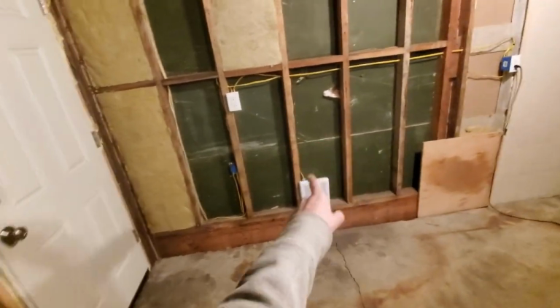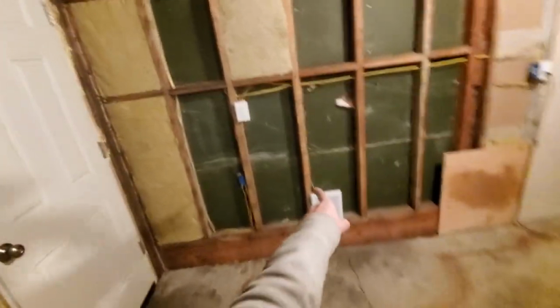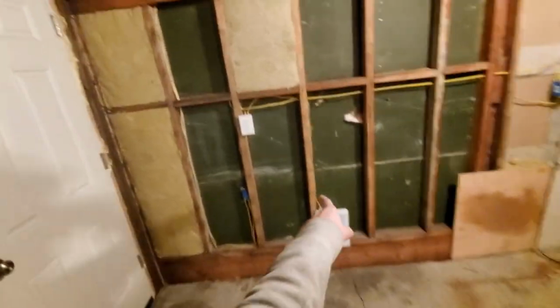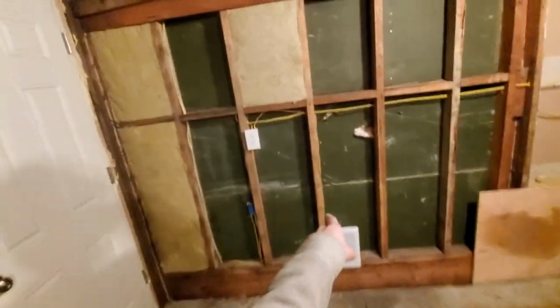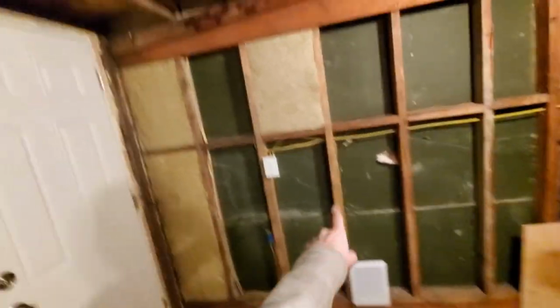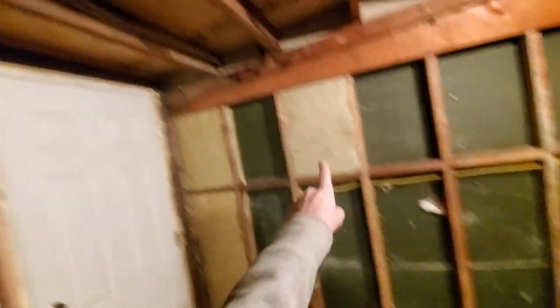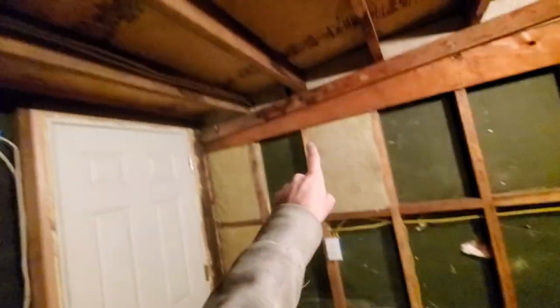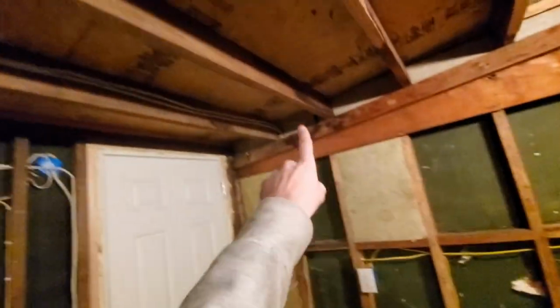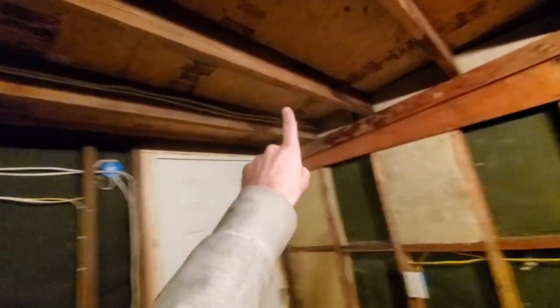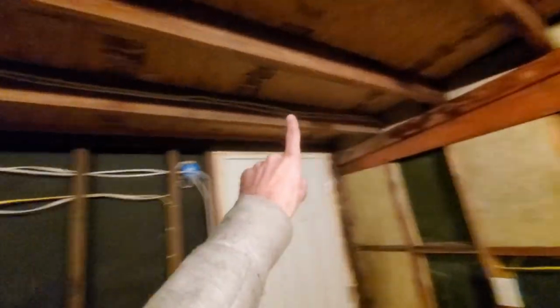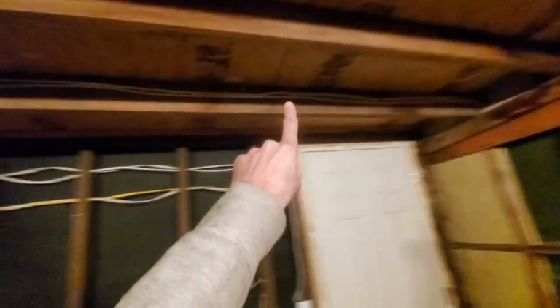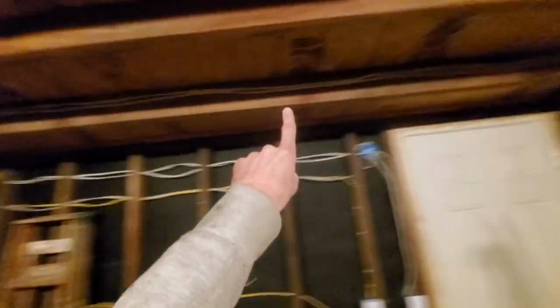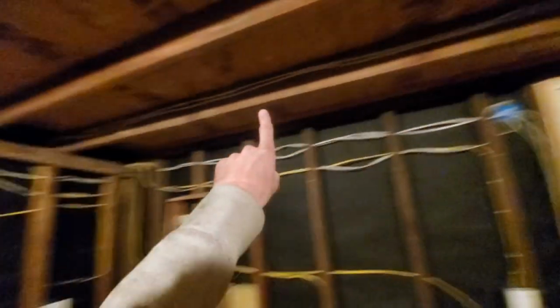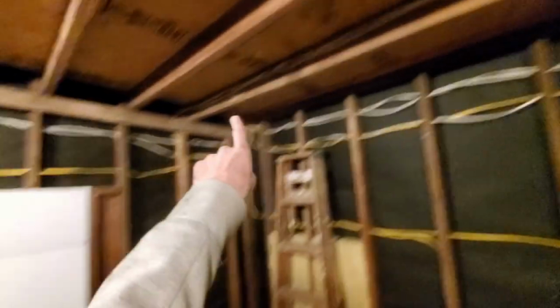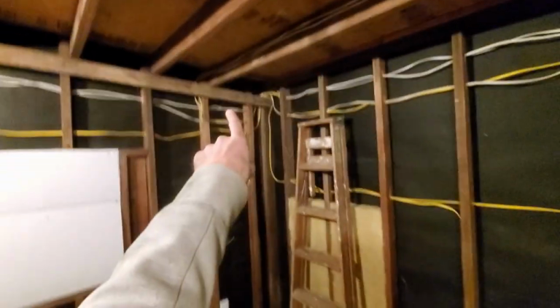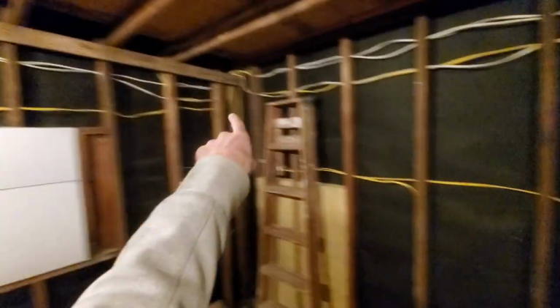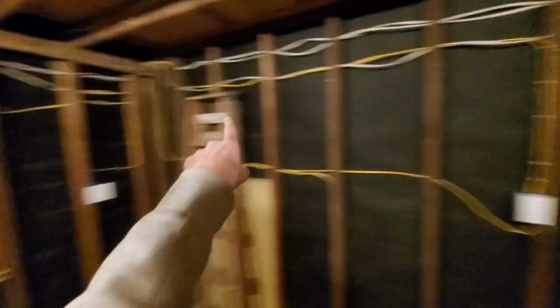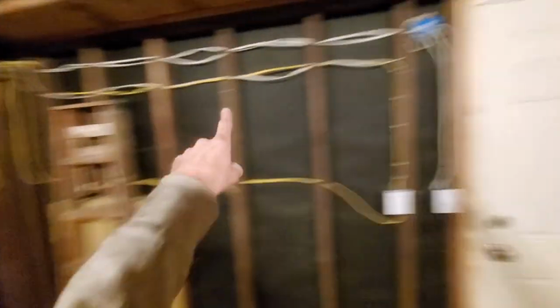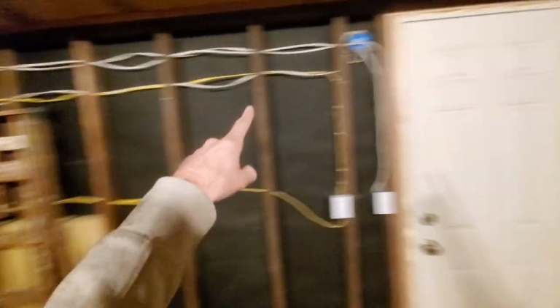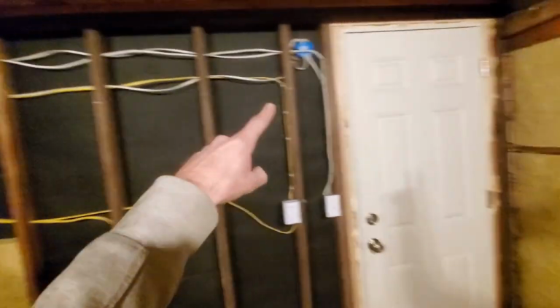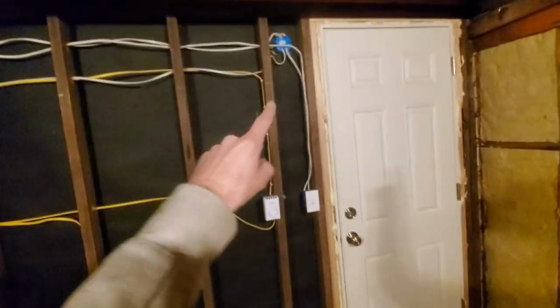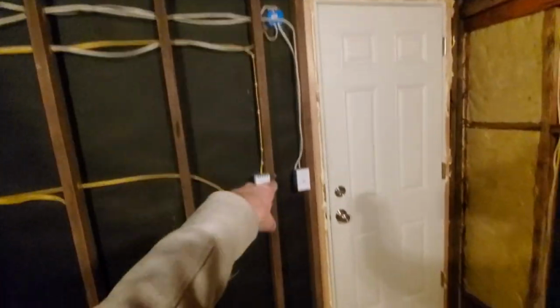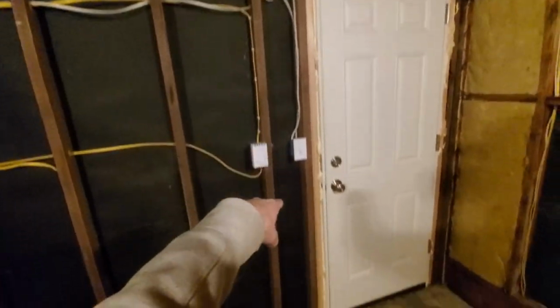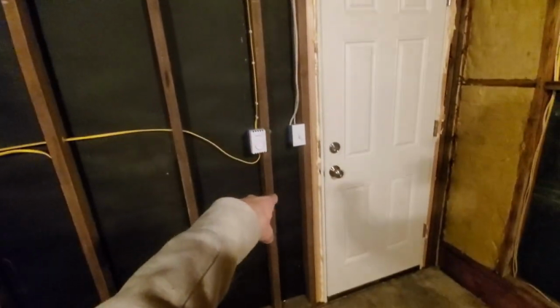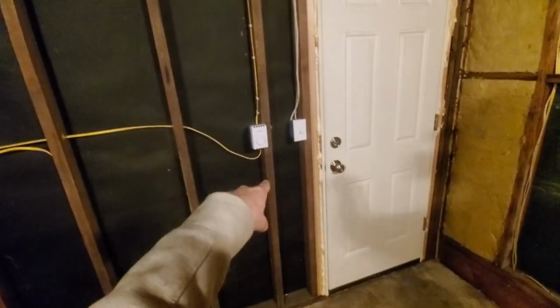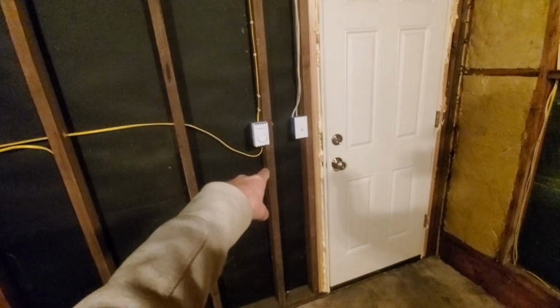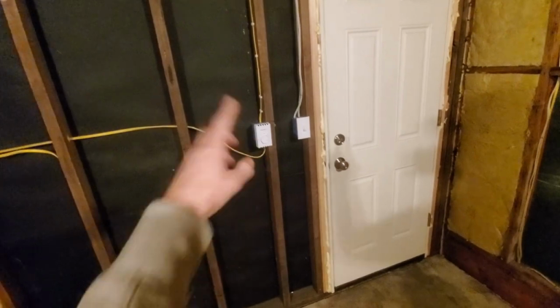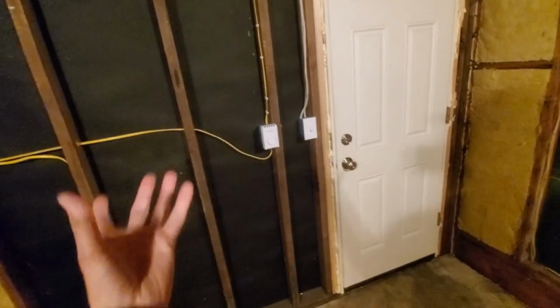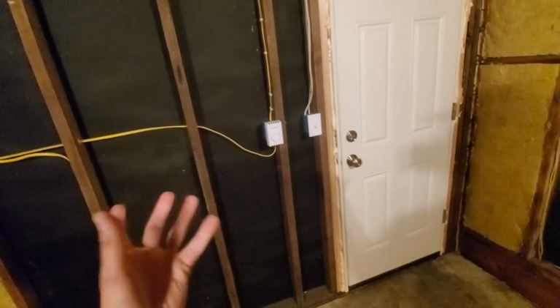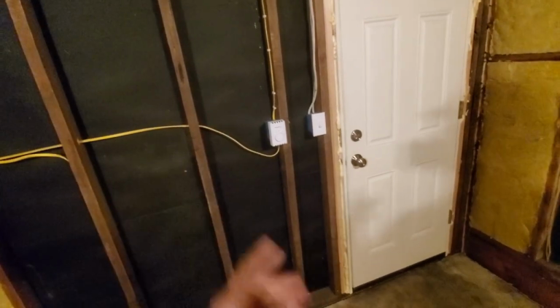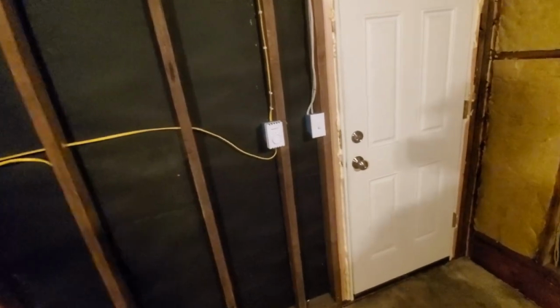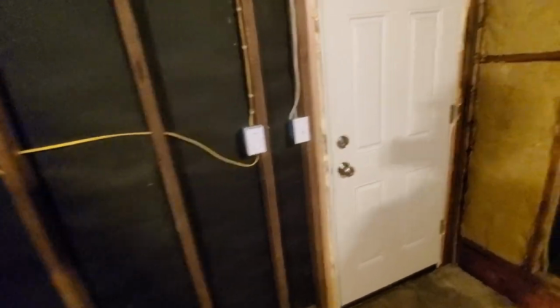The only con is I had to run a lot more wire to get to it — that was the catch.